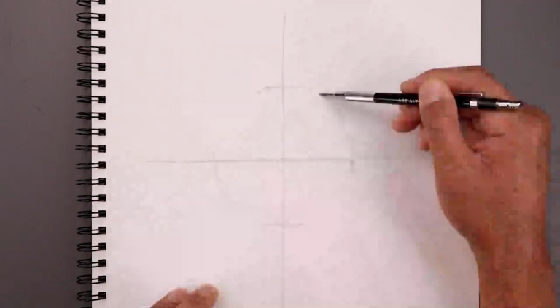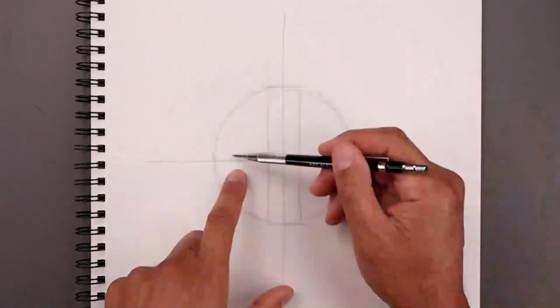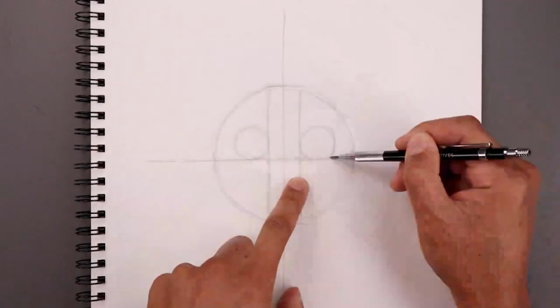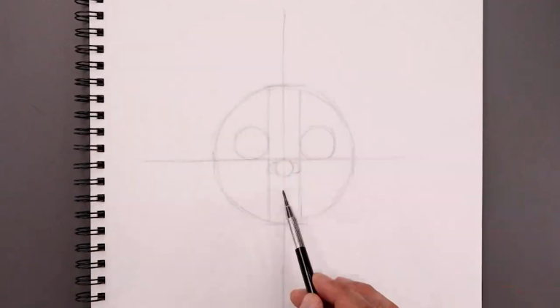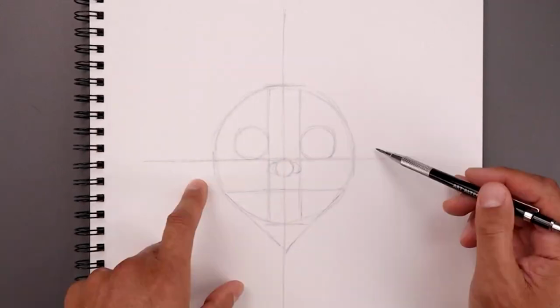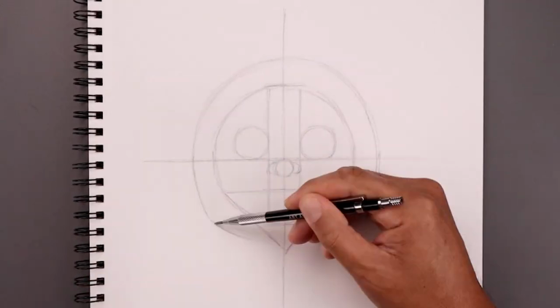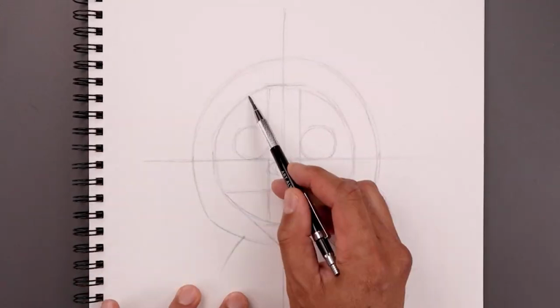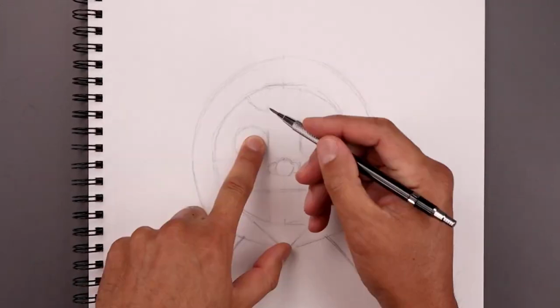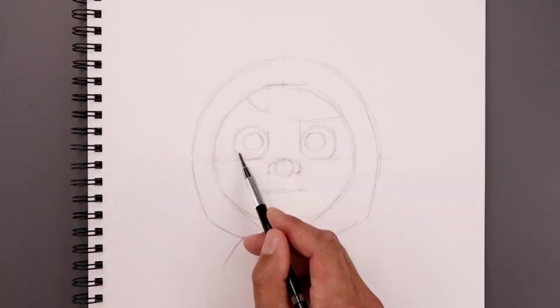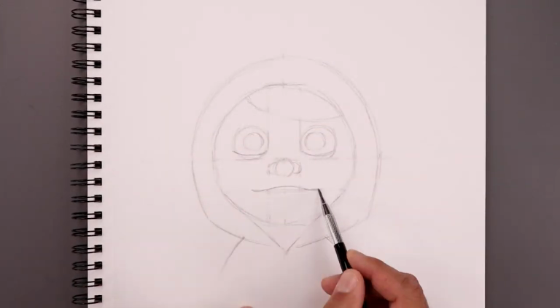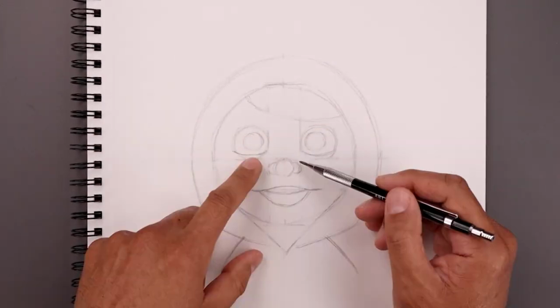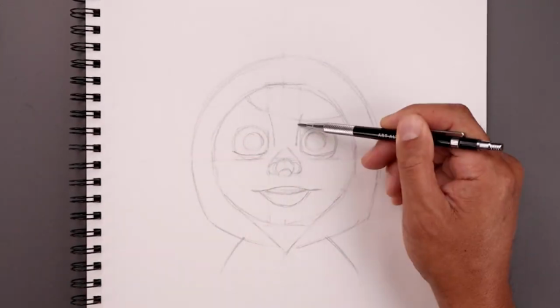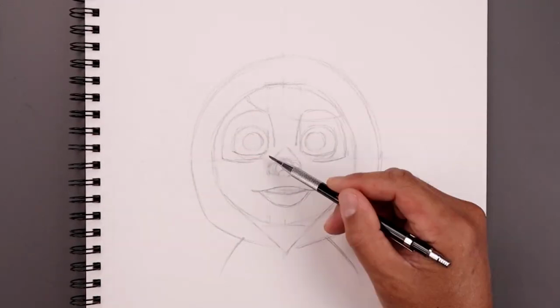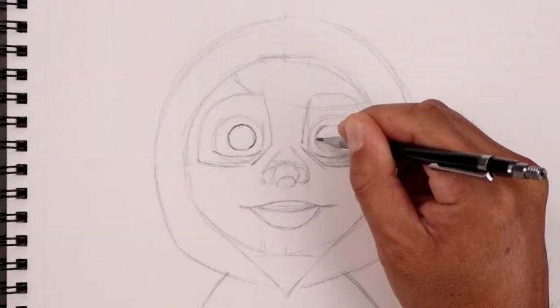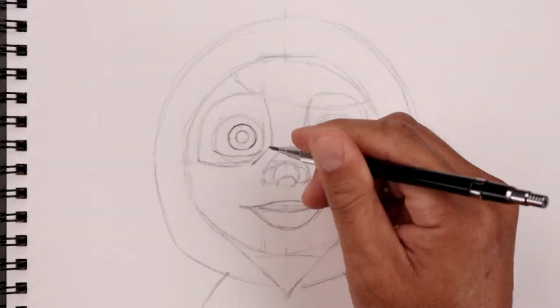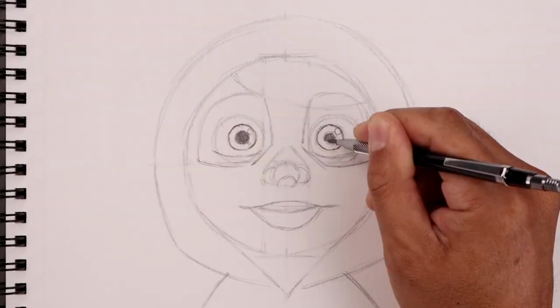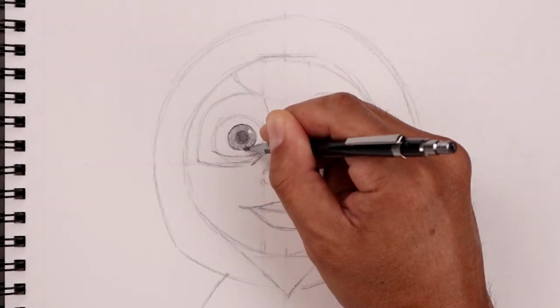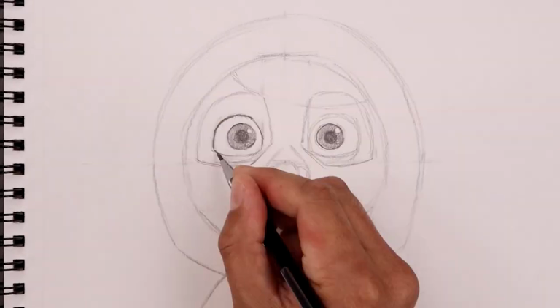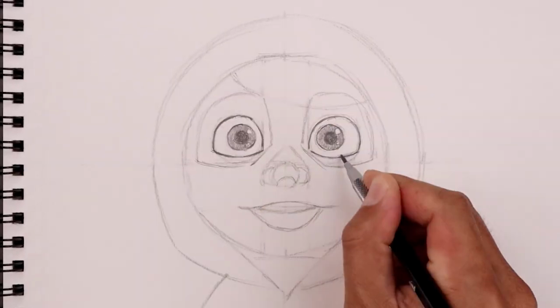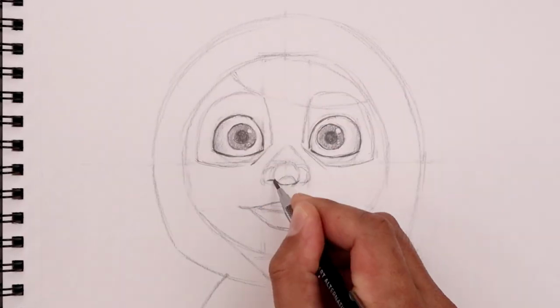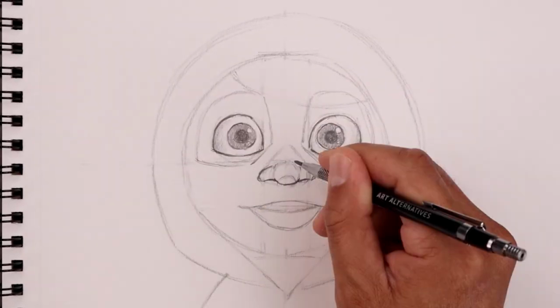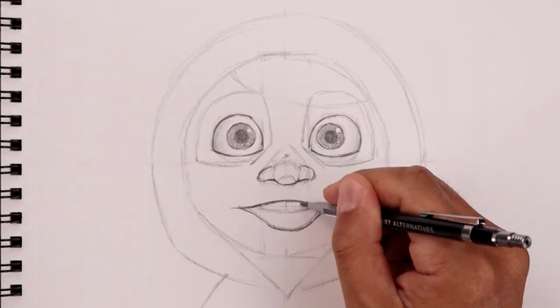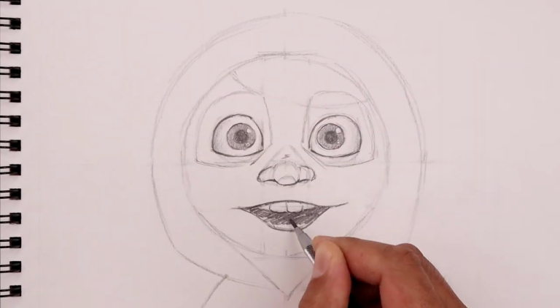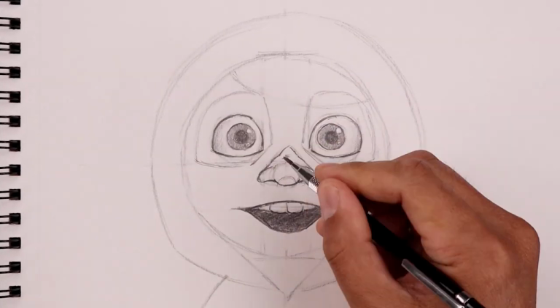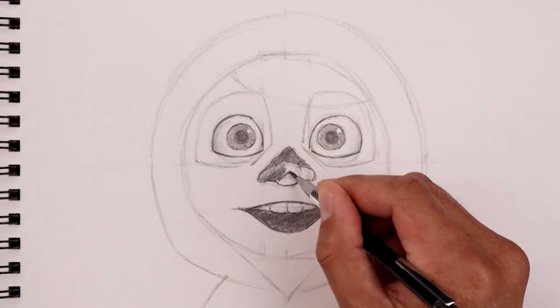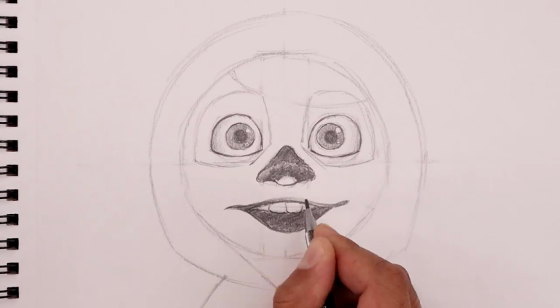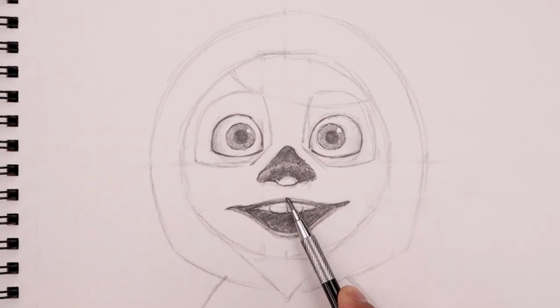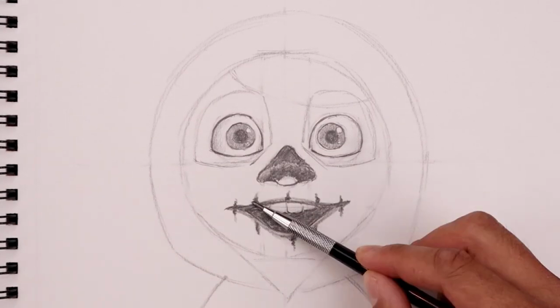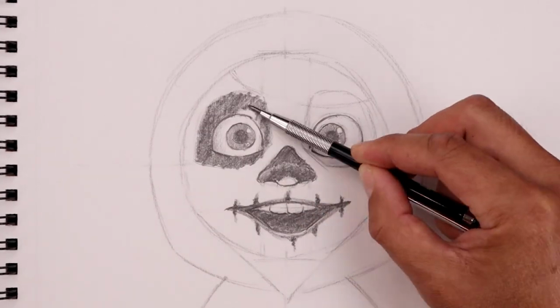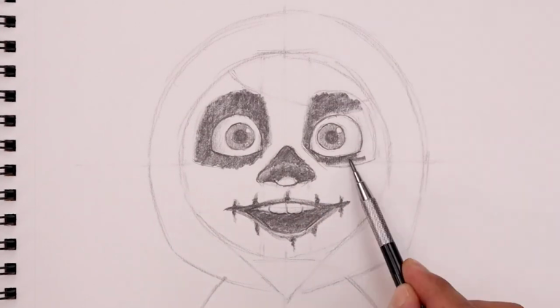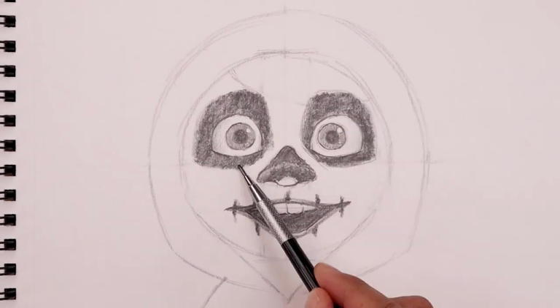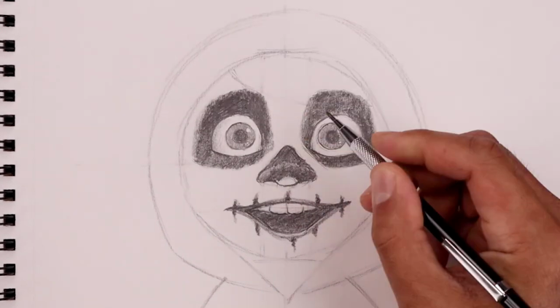What's up everyone and welcome to the club. In today's video I'll show you how to create a sketch illustration of Miguel from Disney Pixar's Coco.